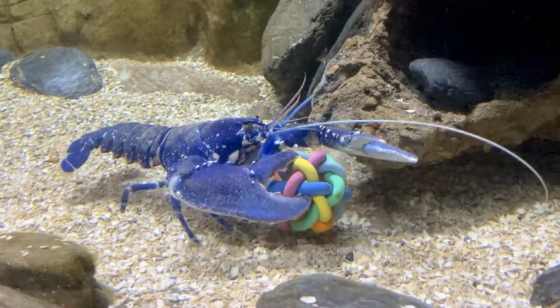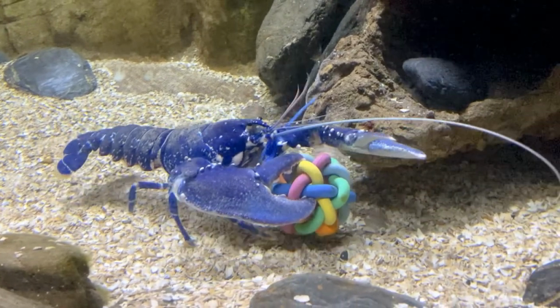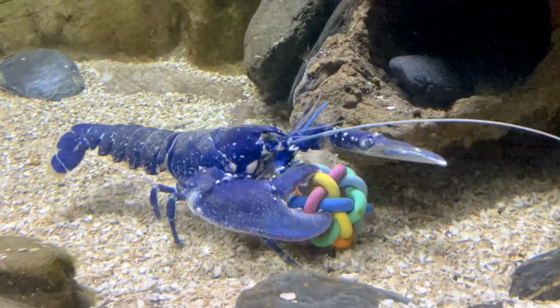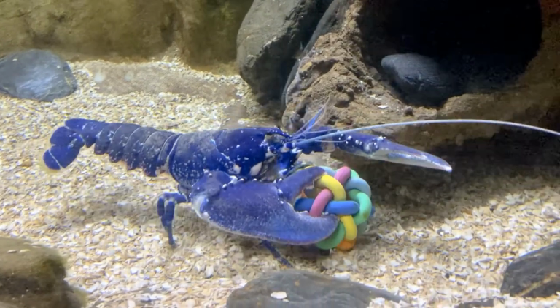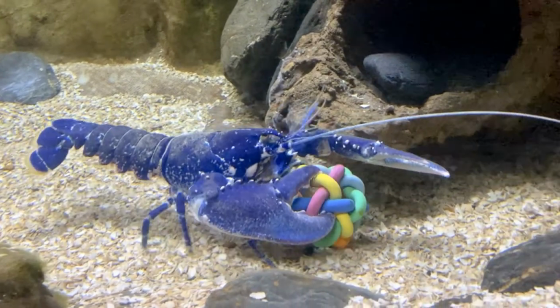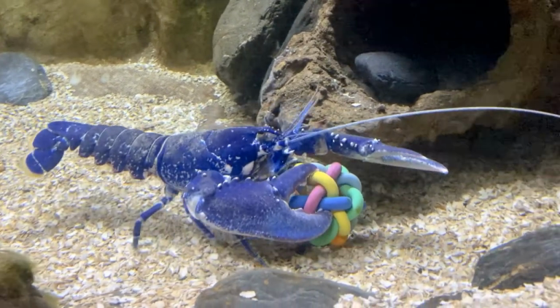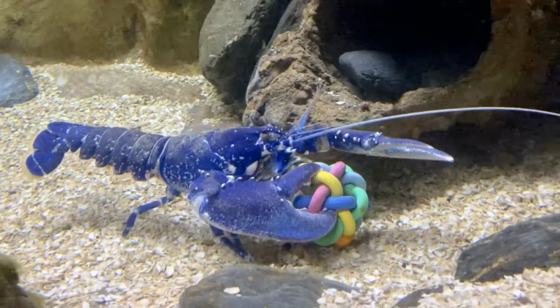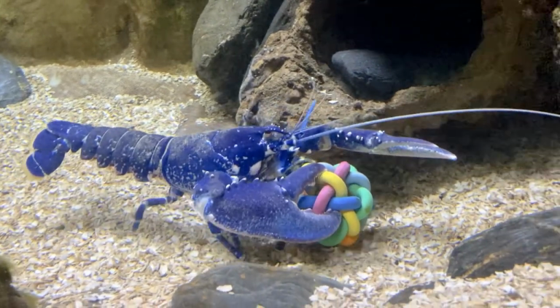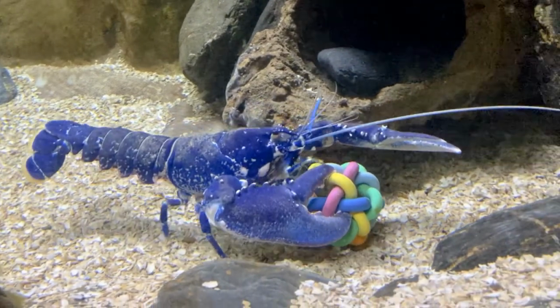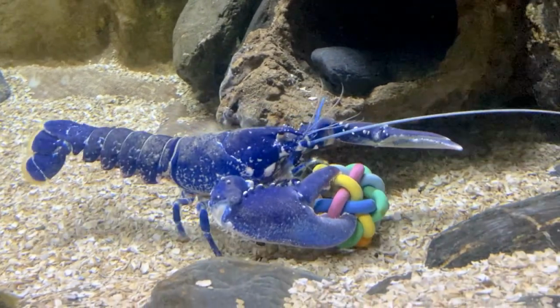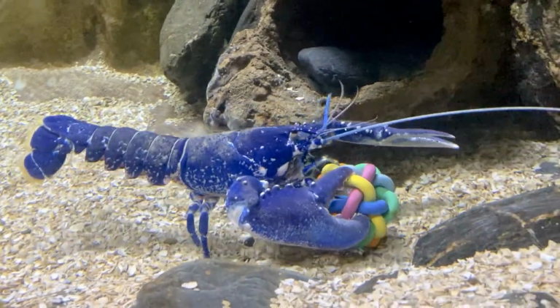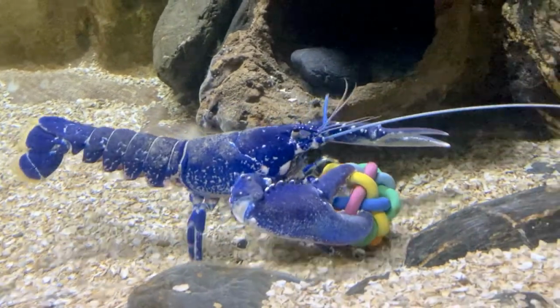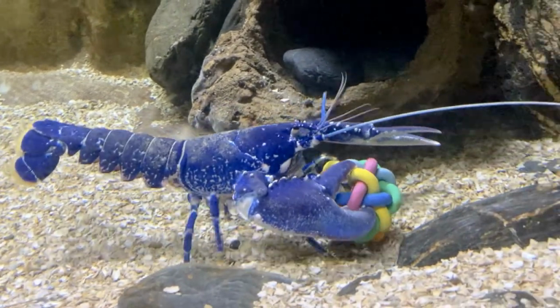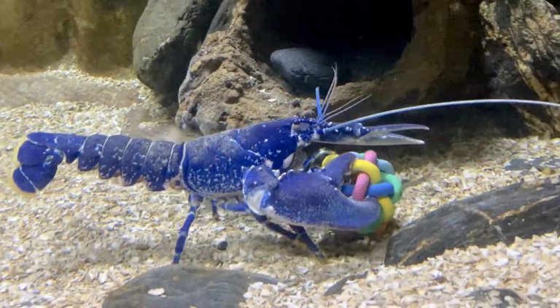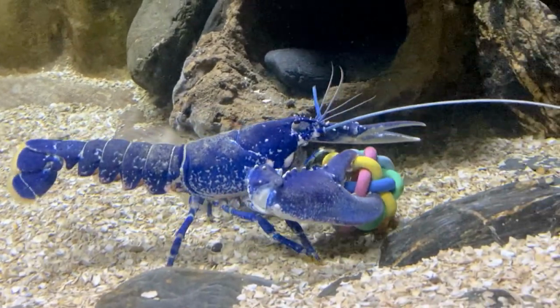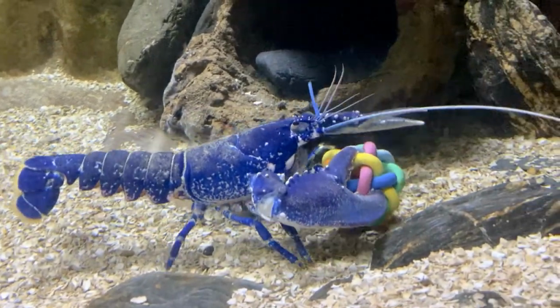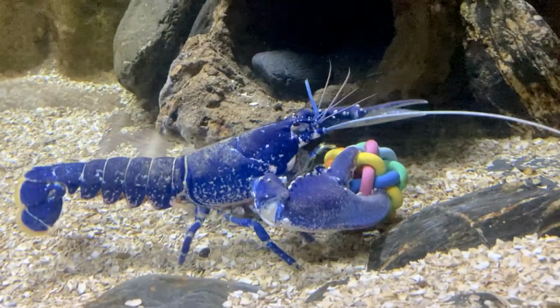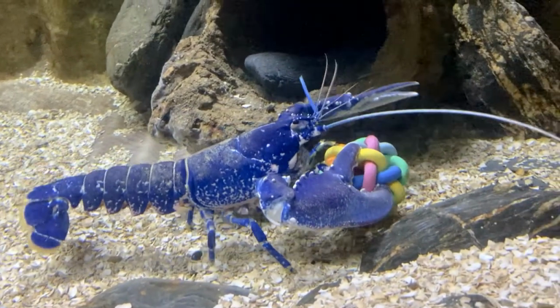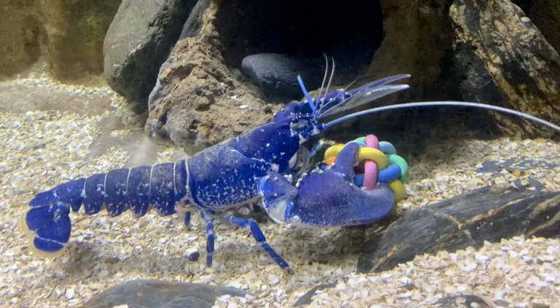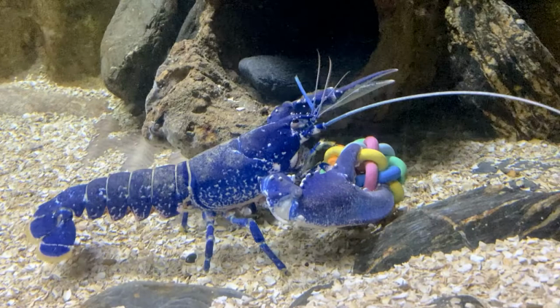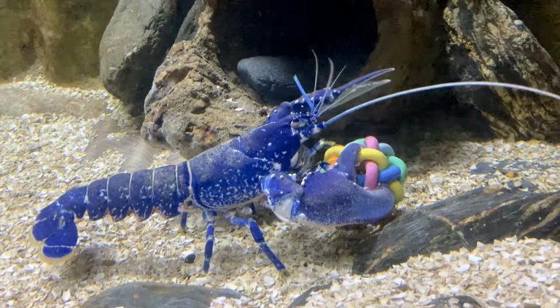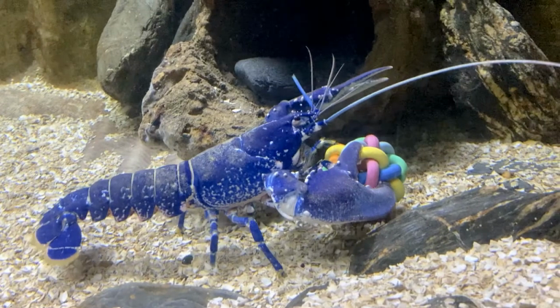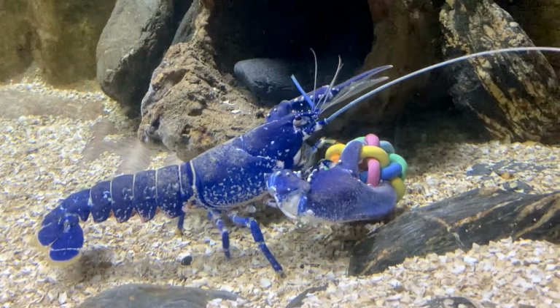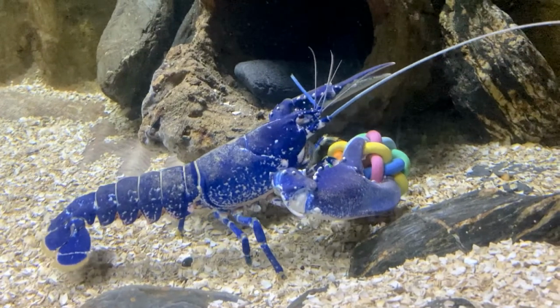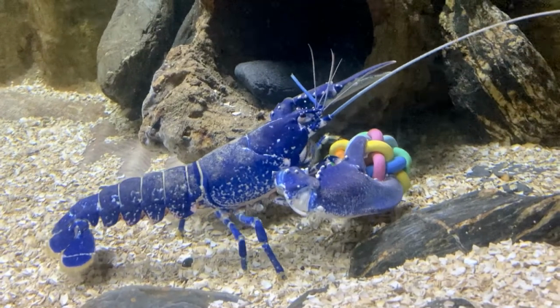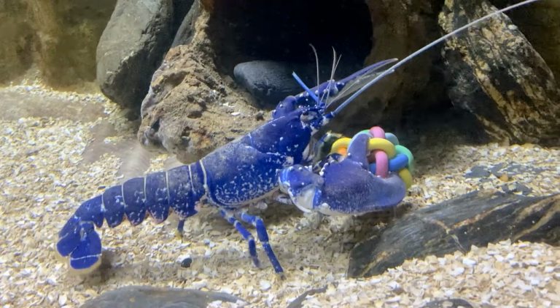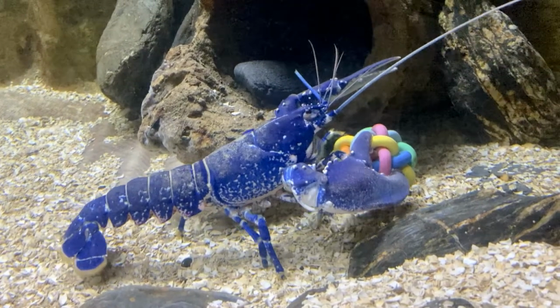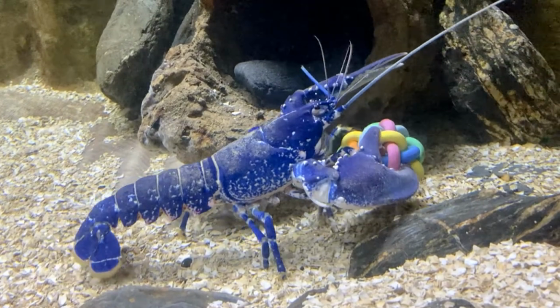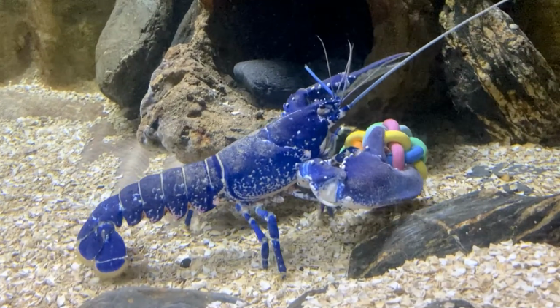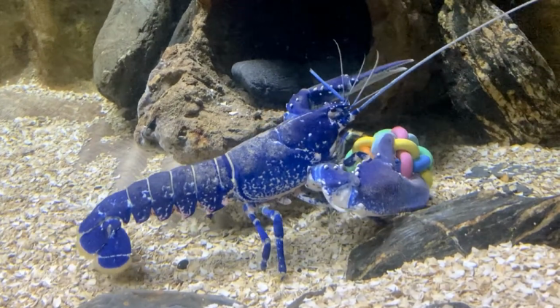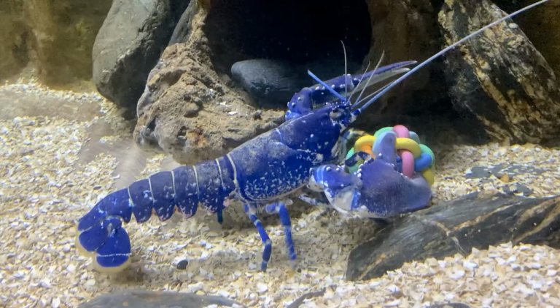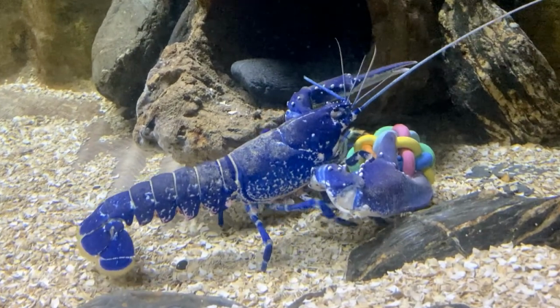The largest lobster ever found was over a metre in length, and it is believed that they can live to be over 100 years old.